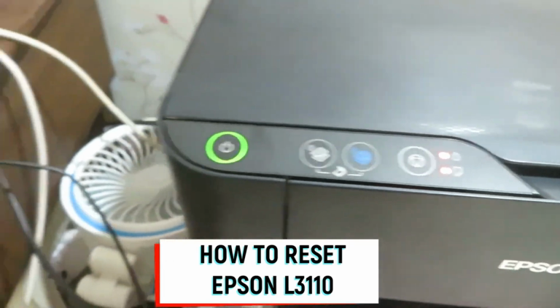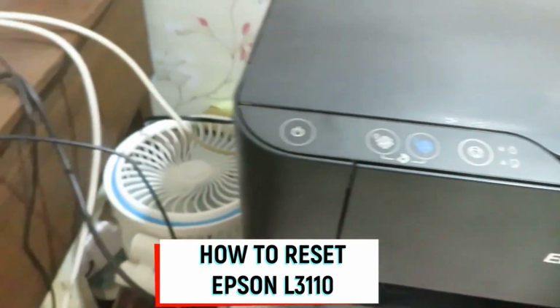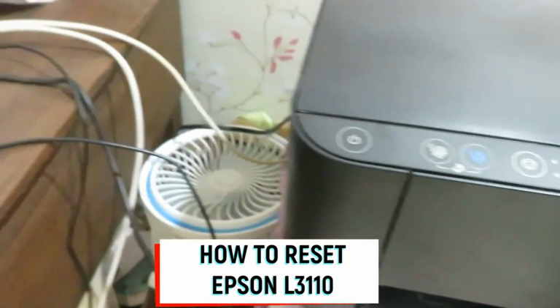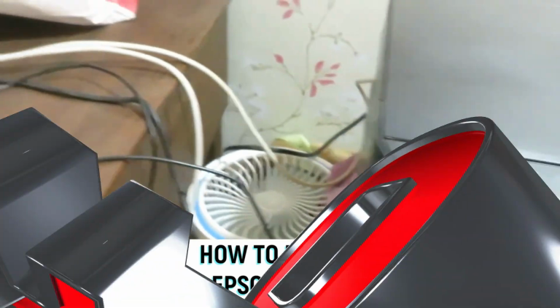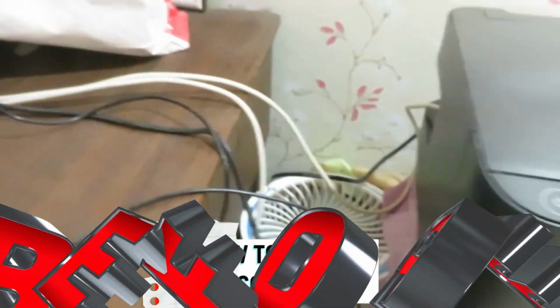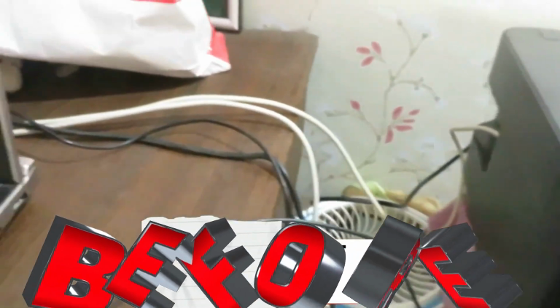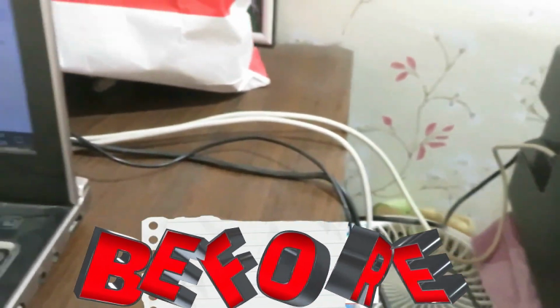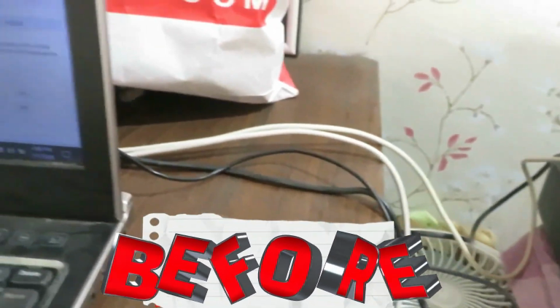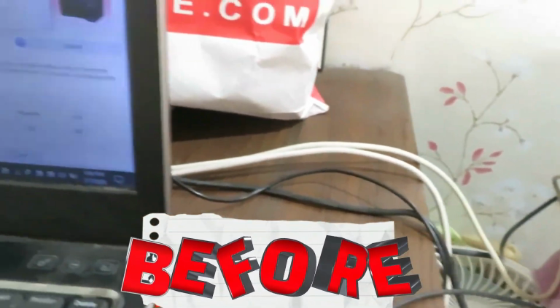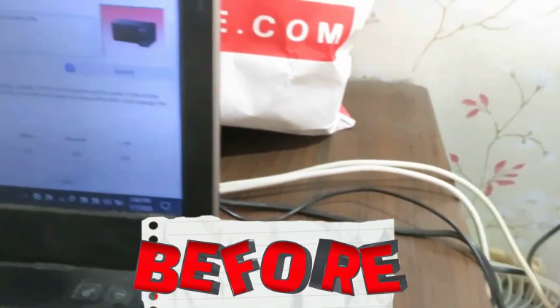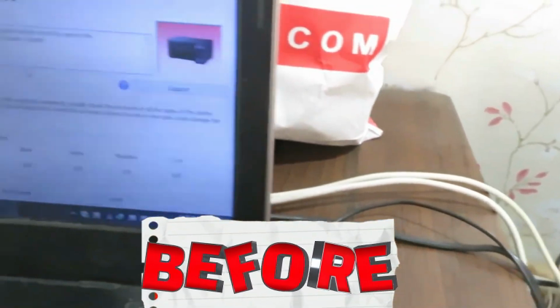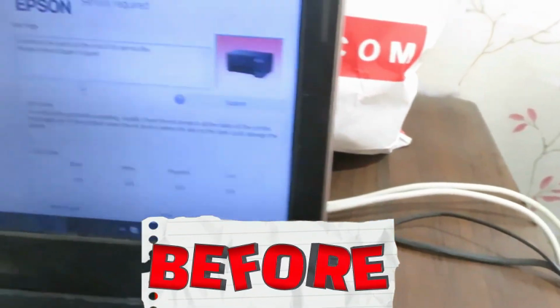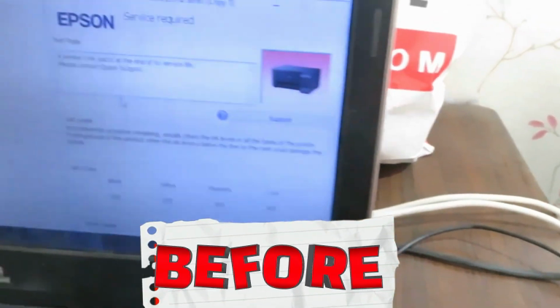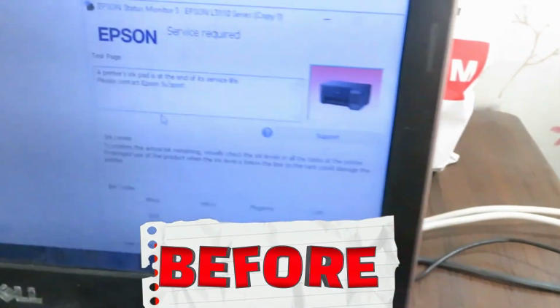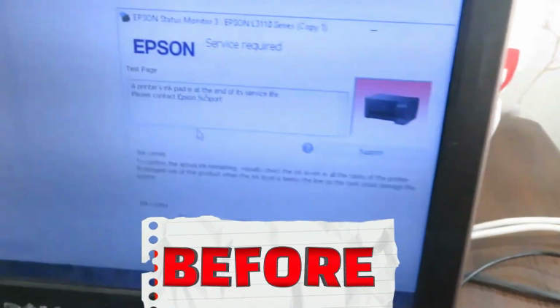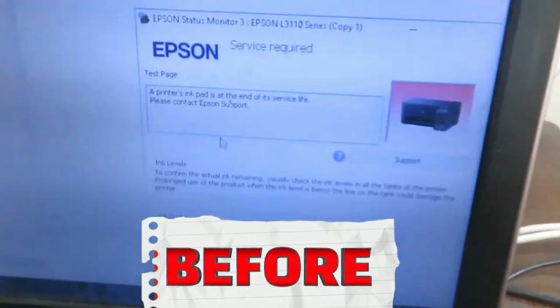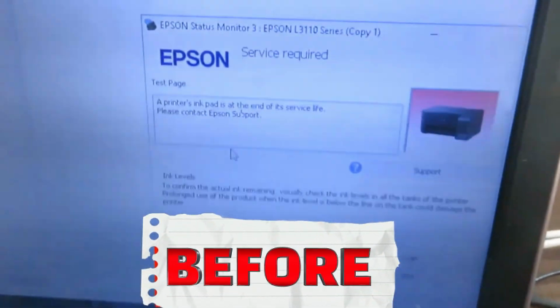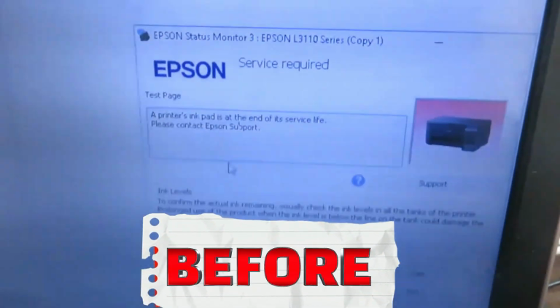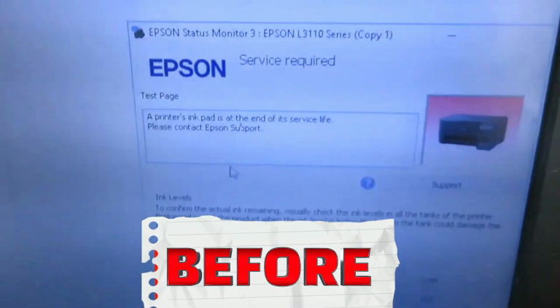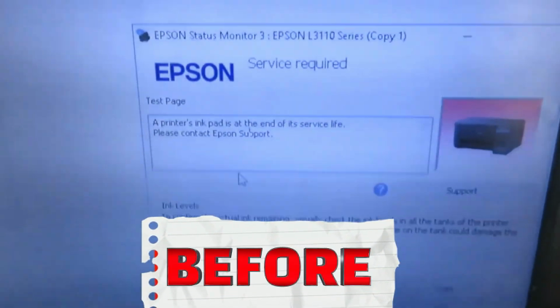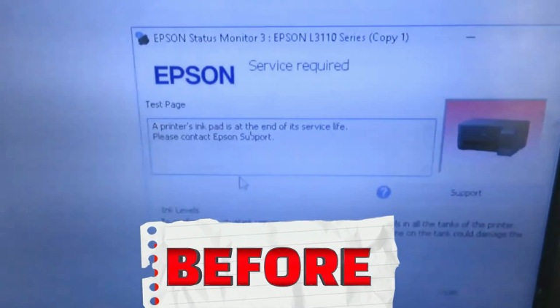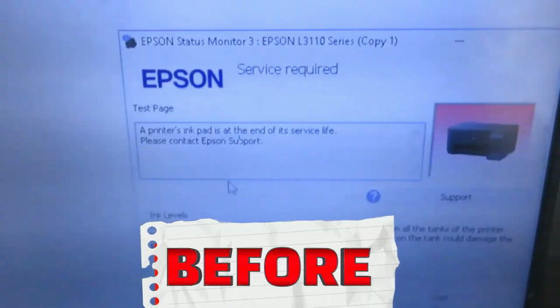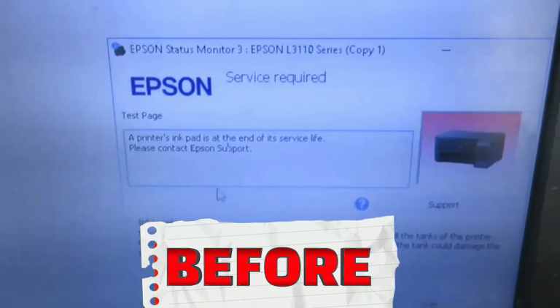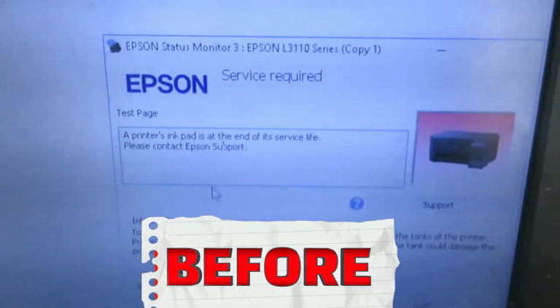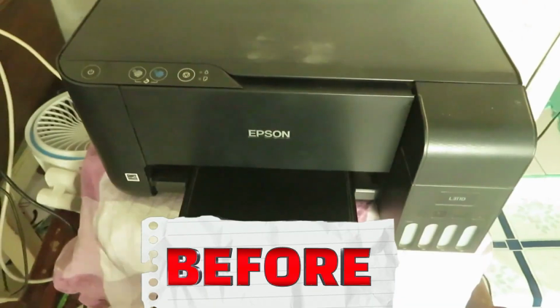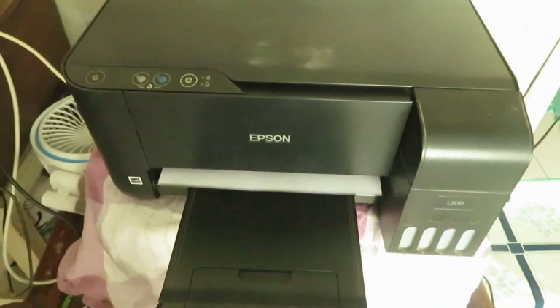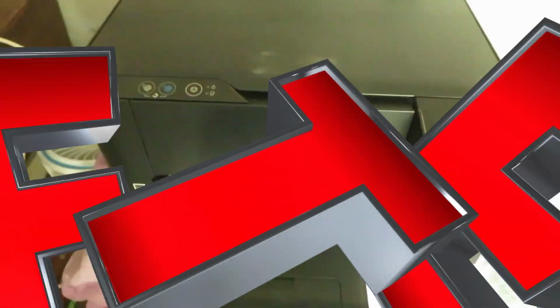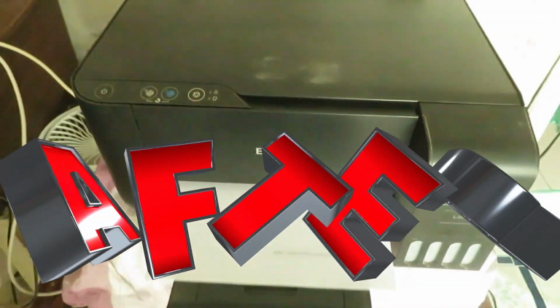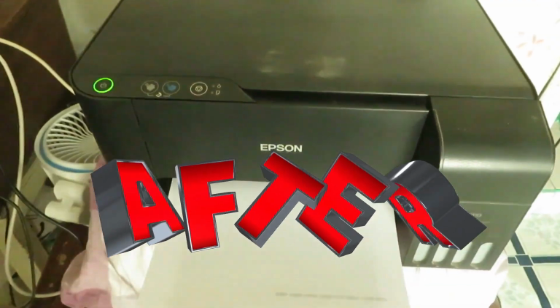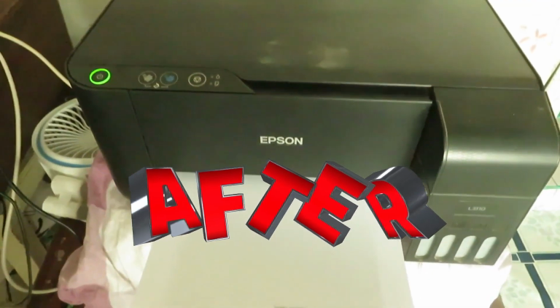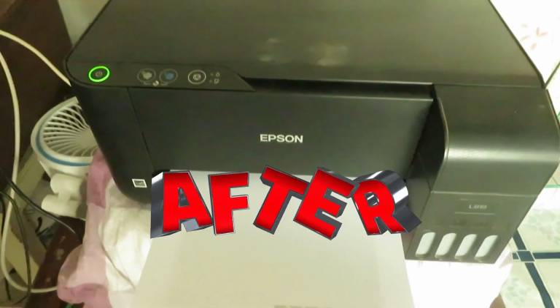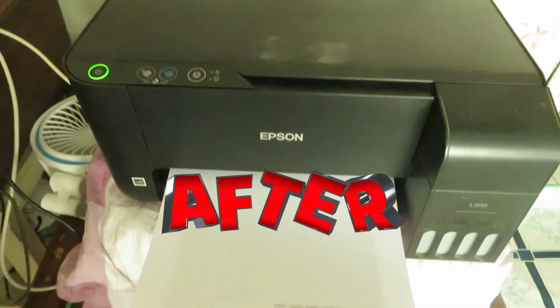Hello everyone, so for today's video, I'm going to show you how to reset the Epson L3110 in 3 easy steps.